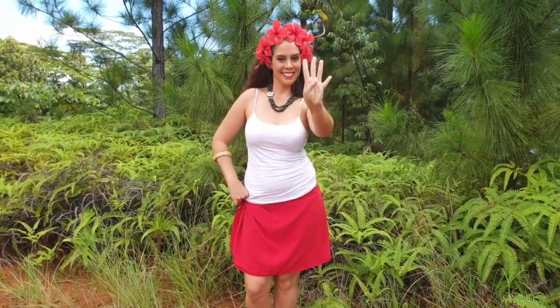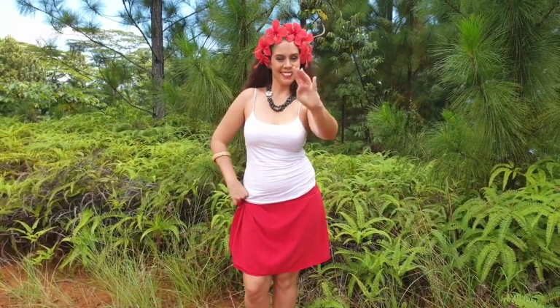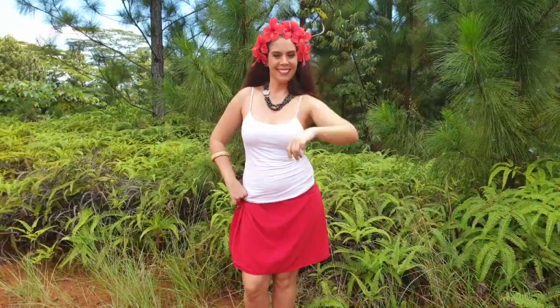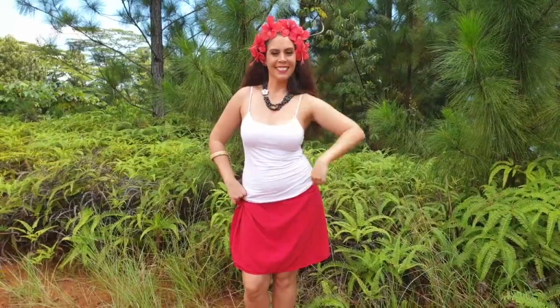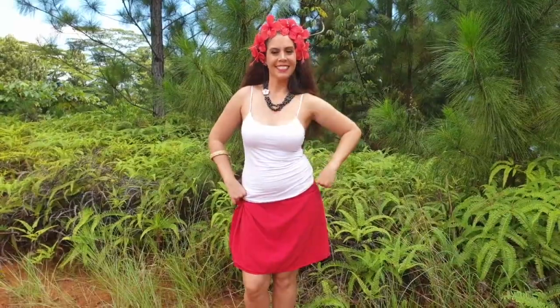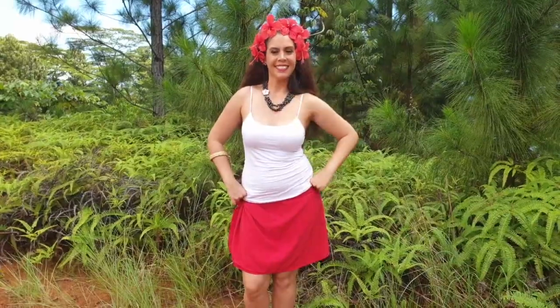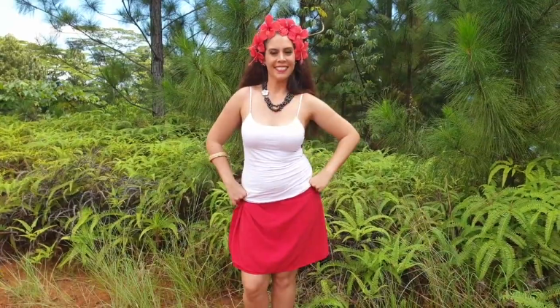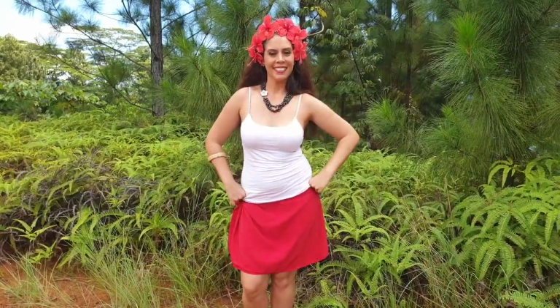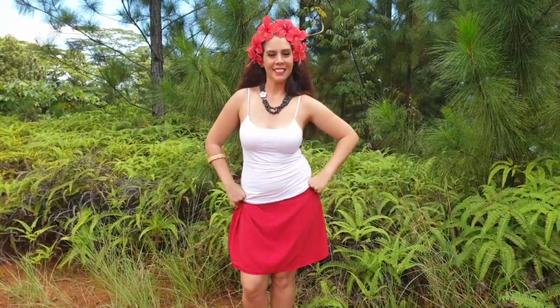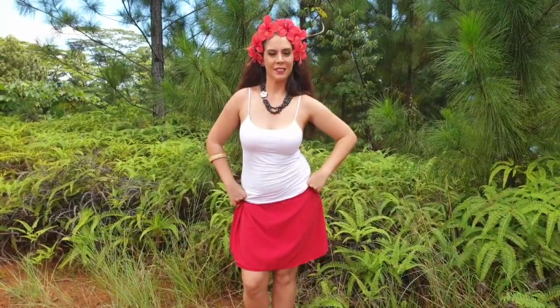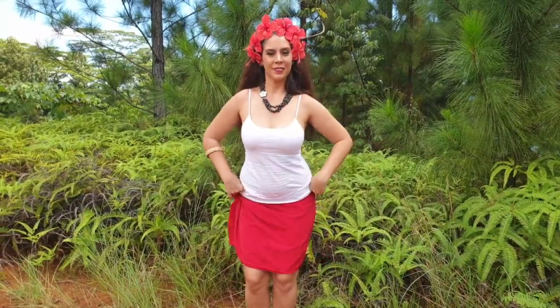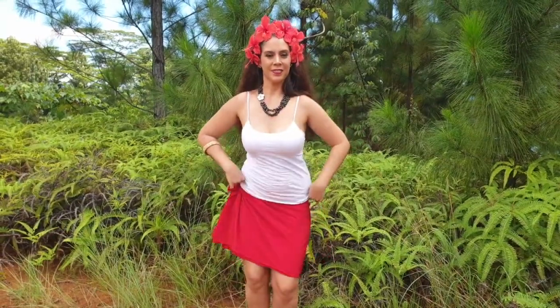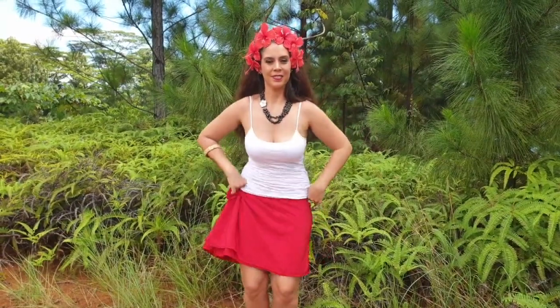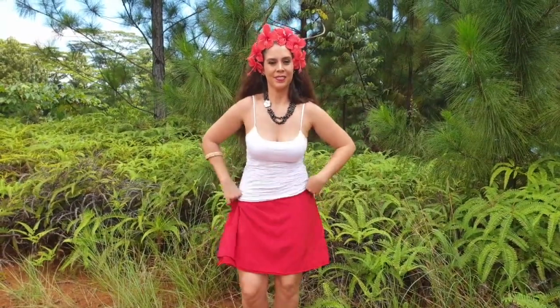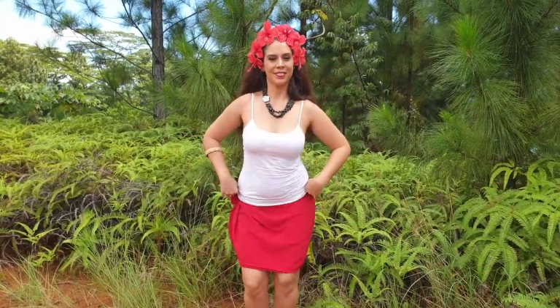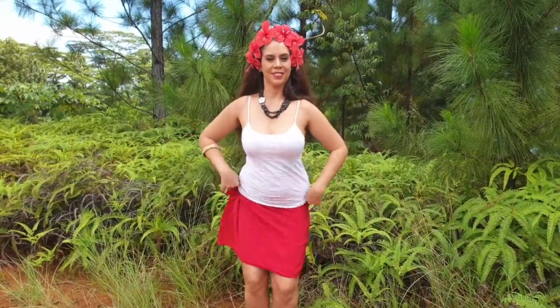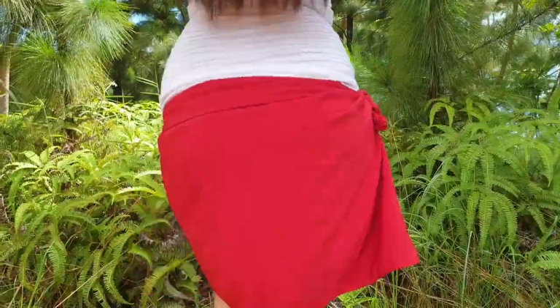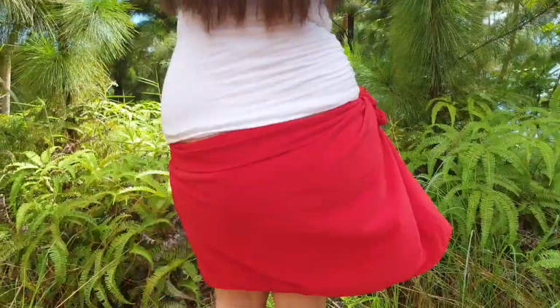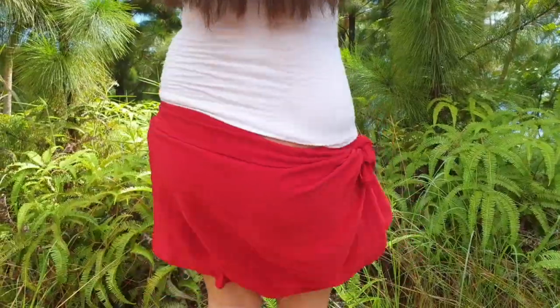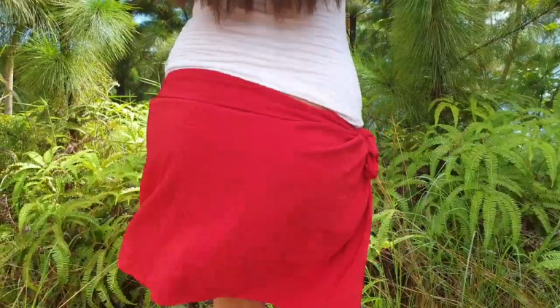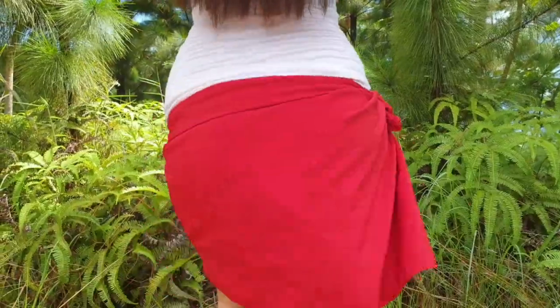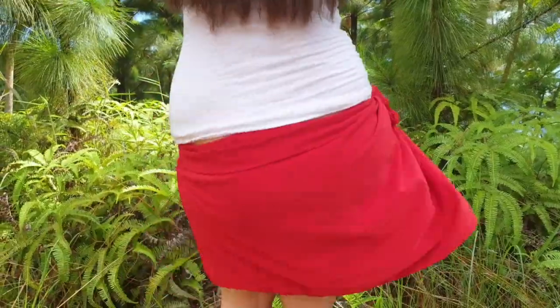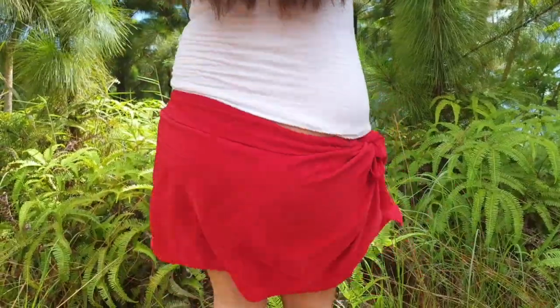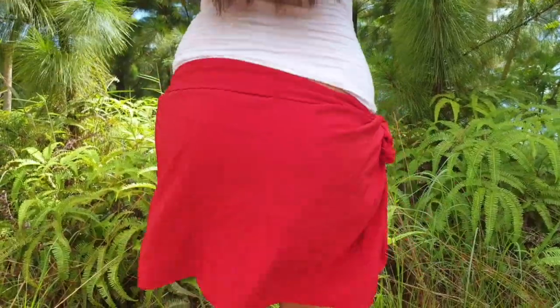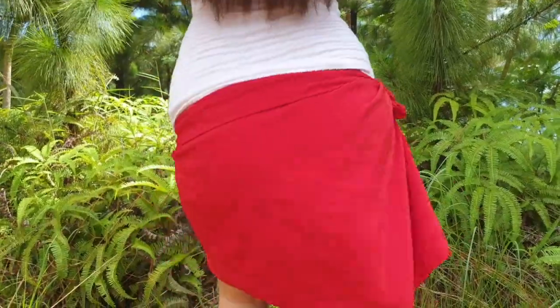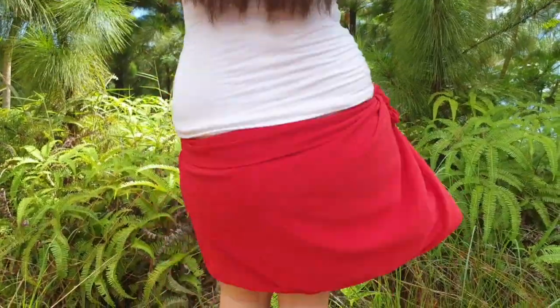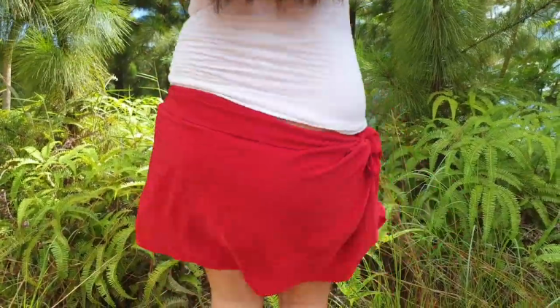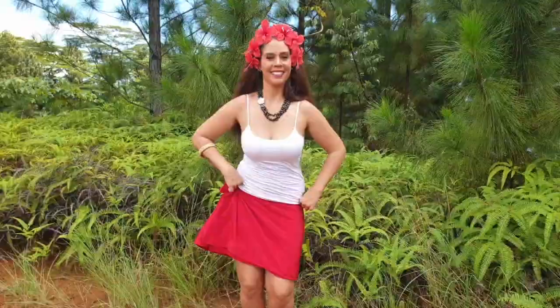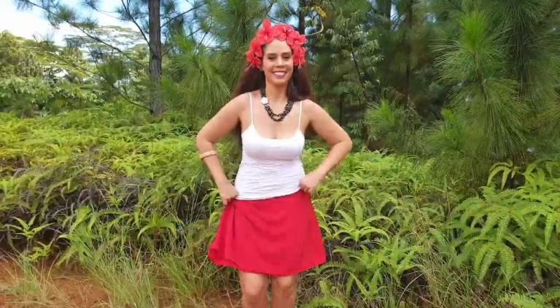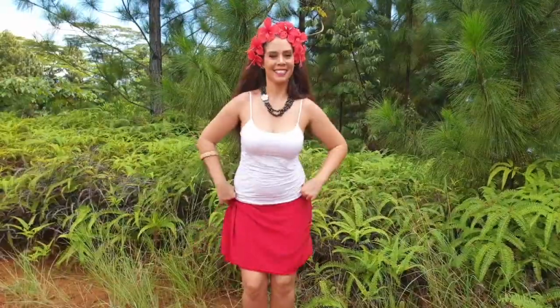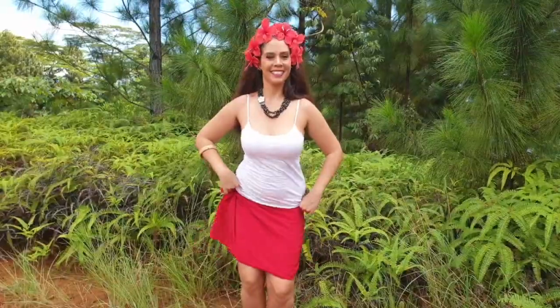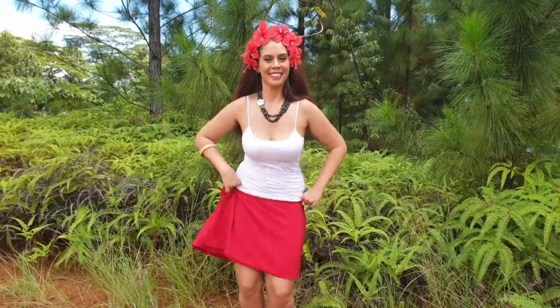Fourth step: Faarapu. It's a circle that you do with the hips.